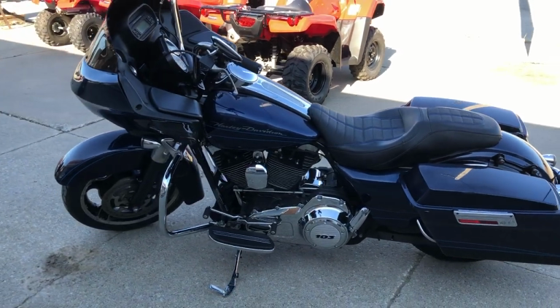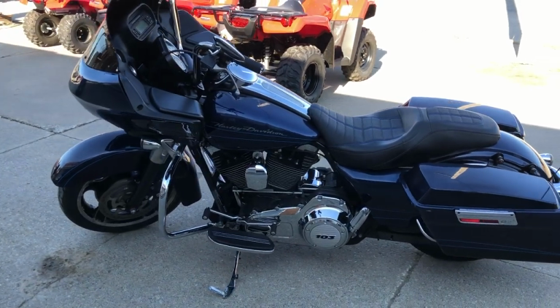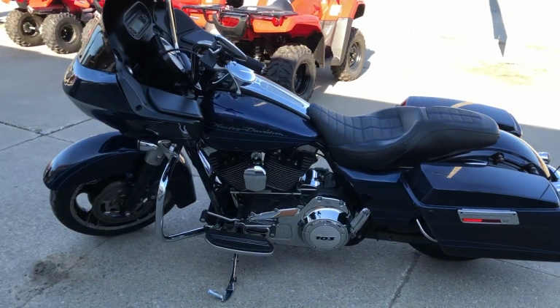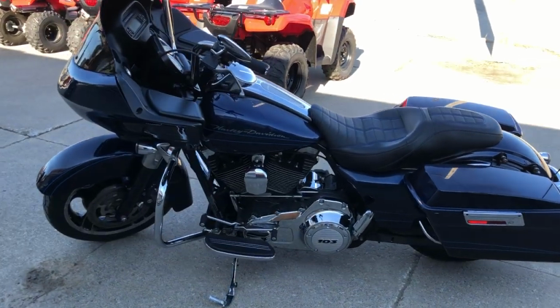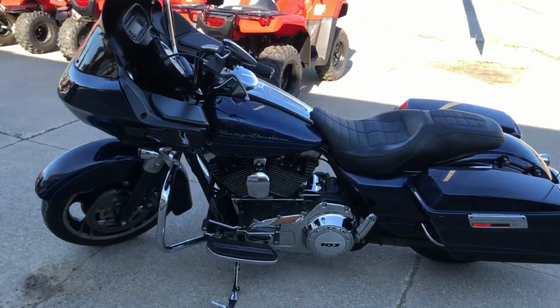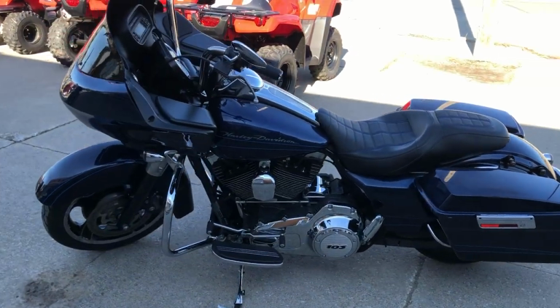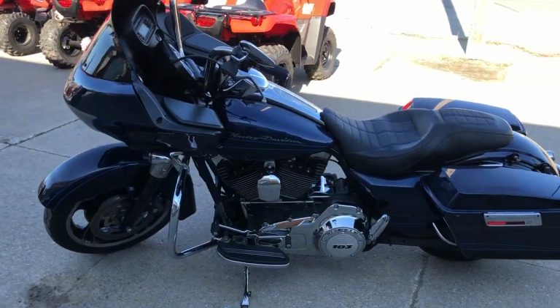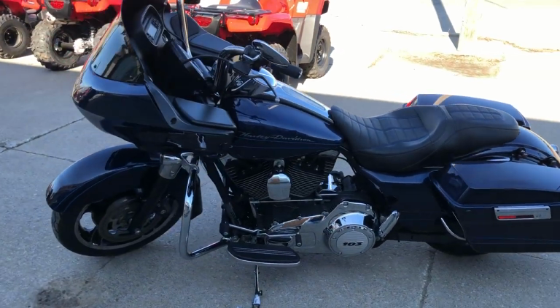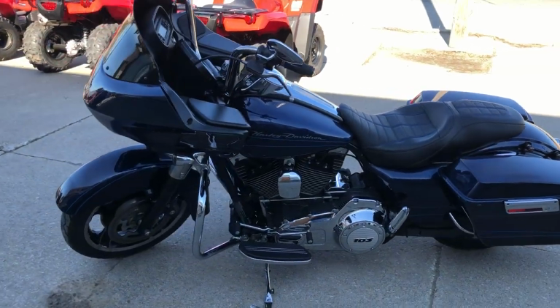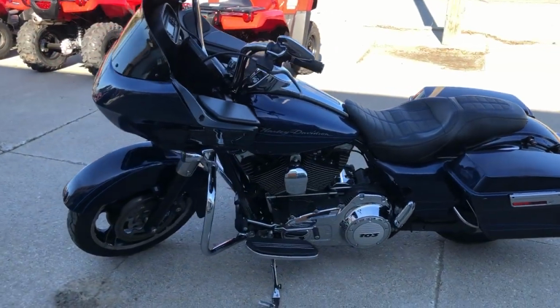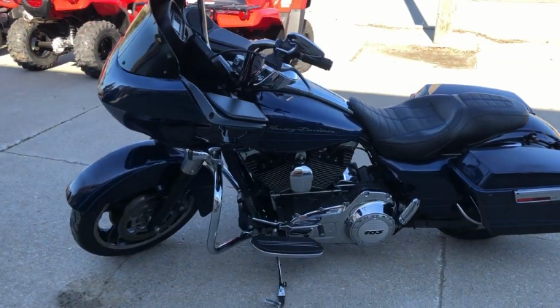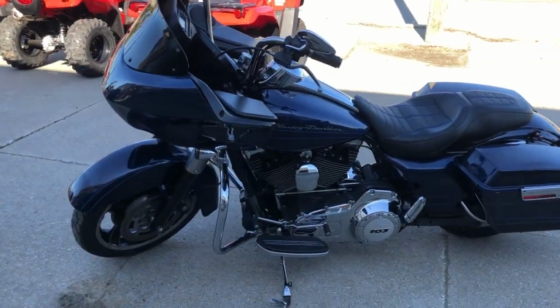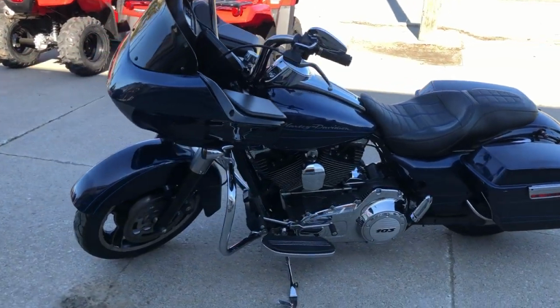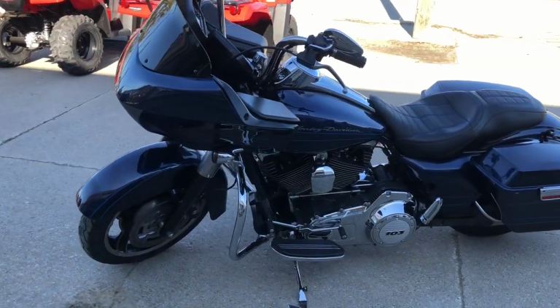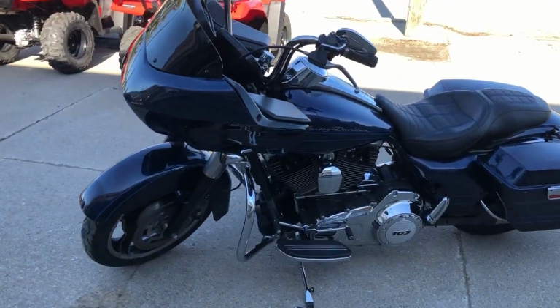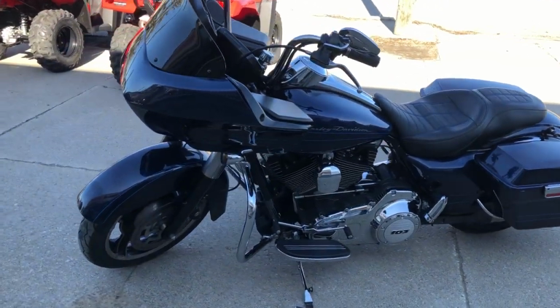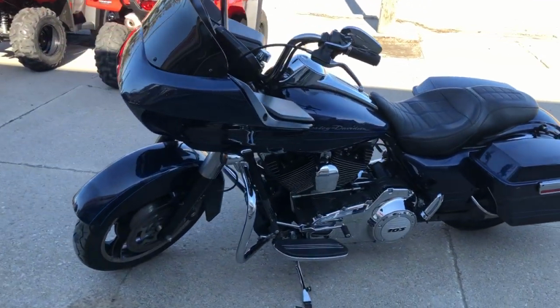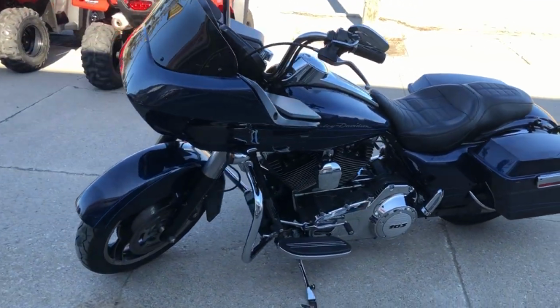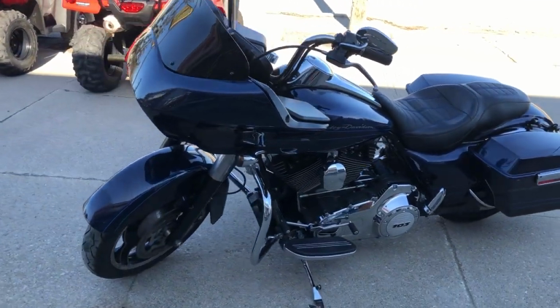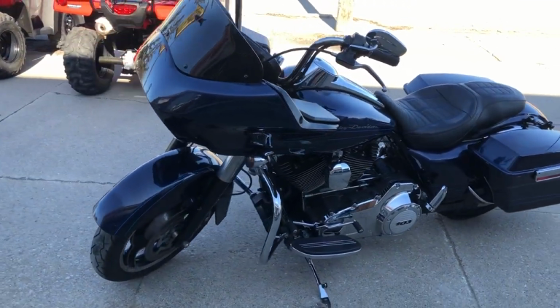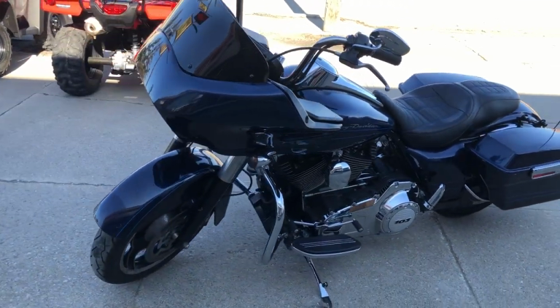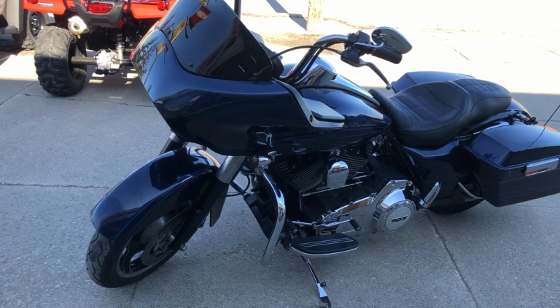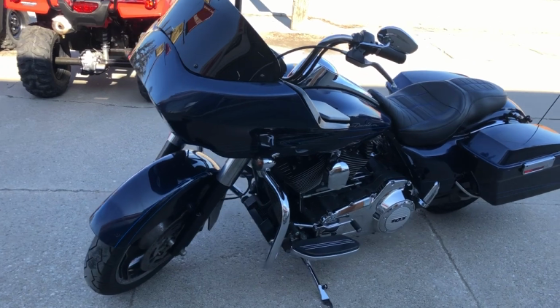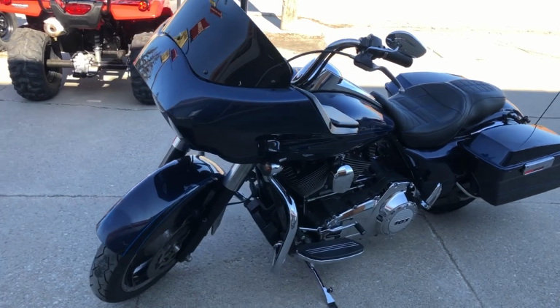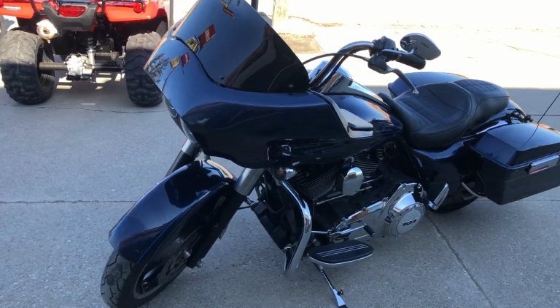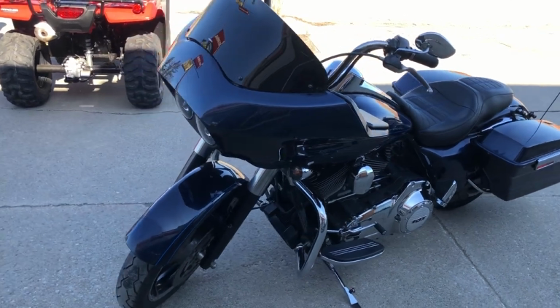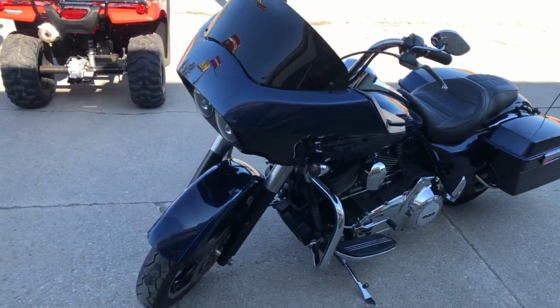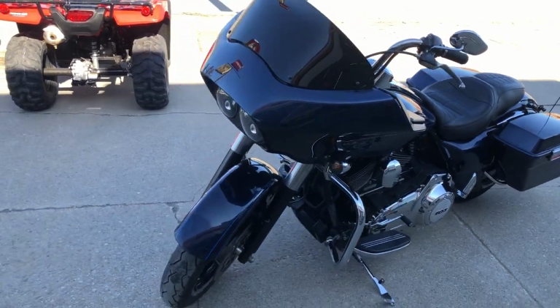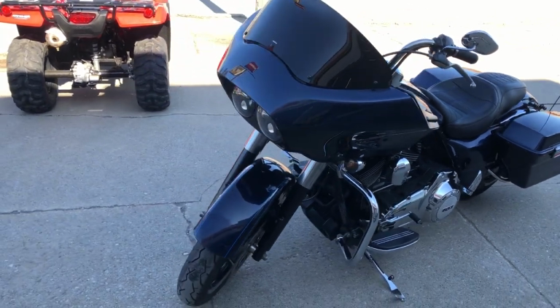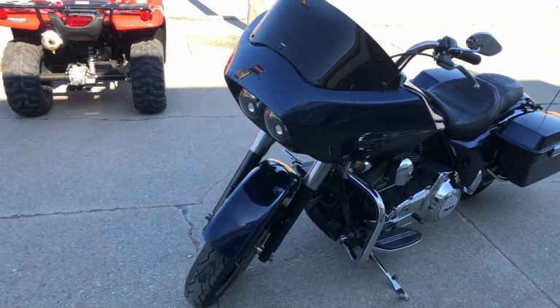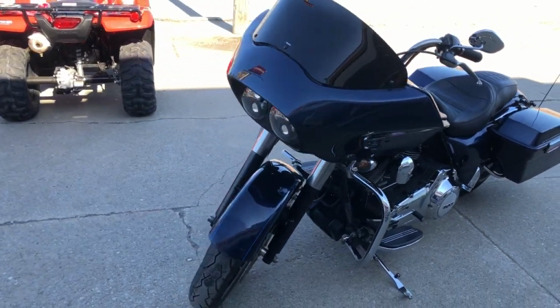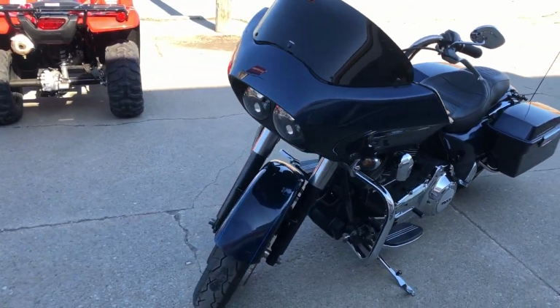Great bike for the money. Runs strong, needs nothing, everything works. You can buy this one with confidence.